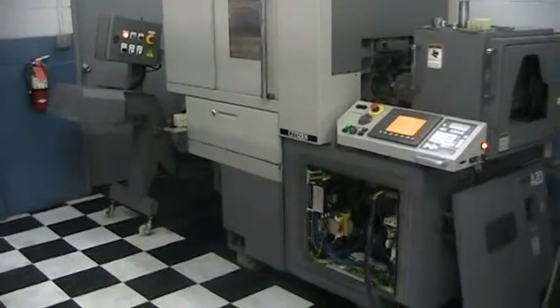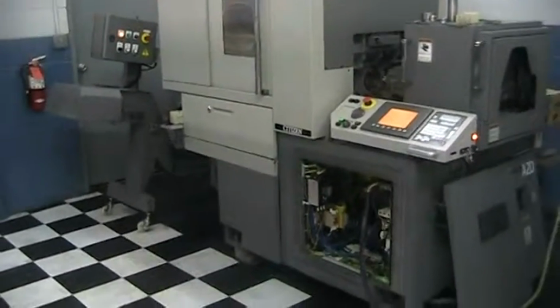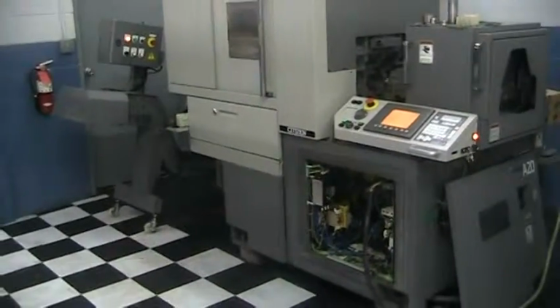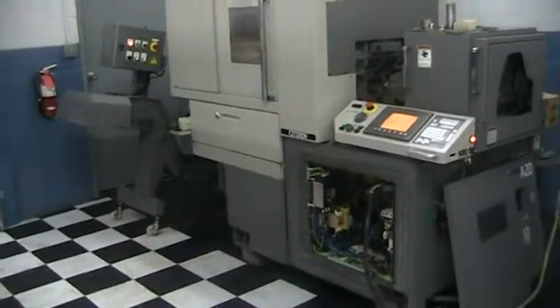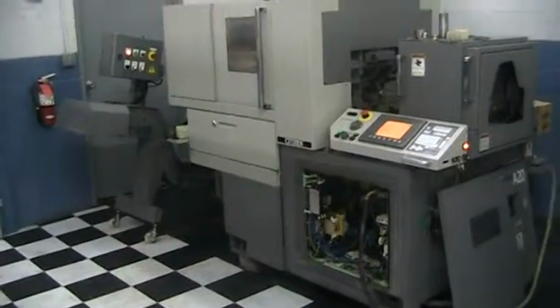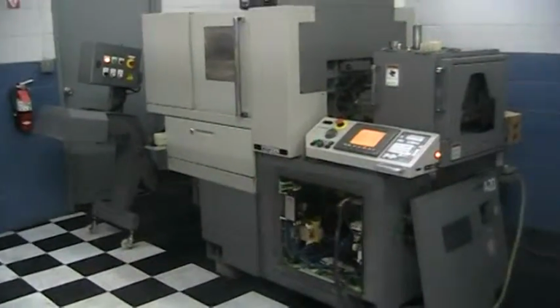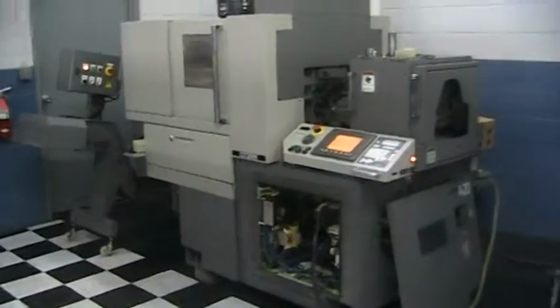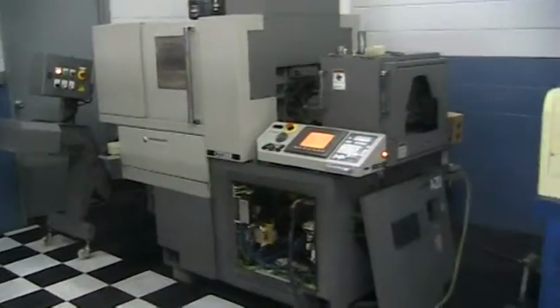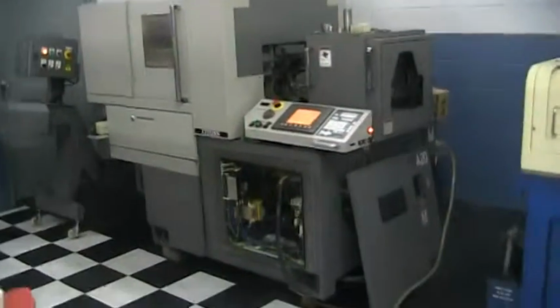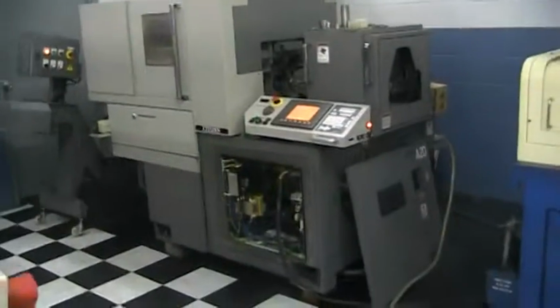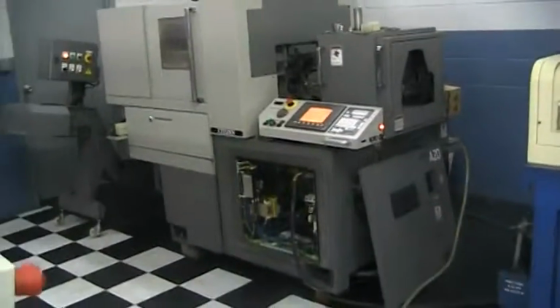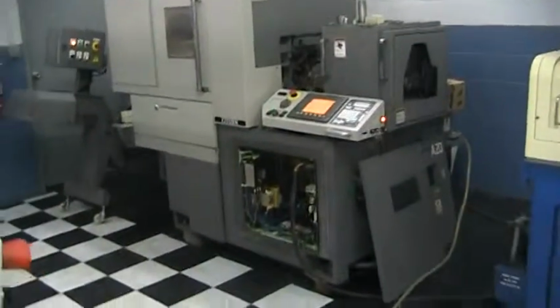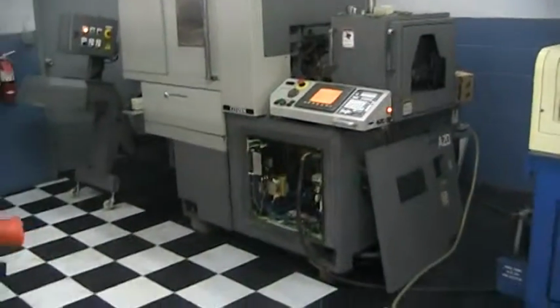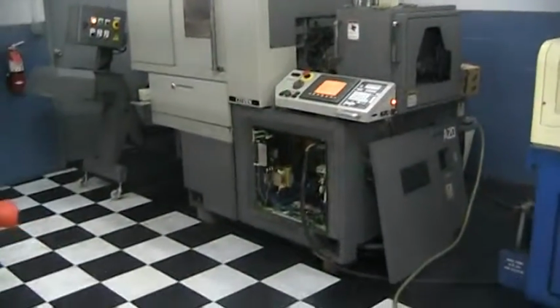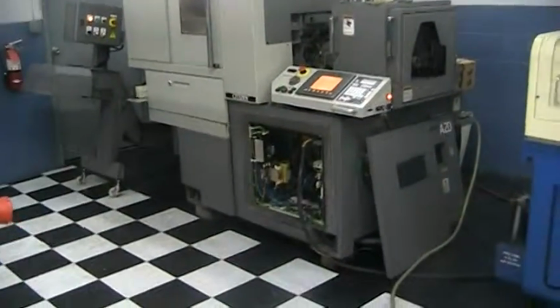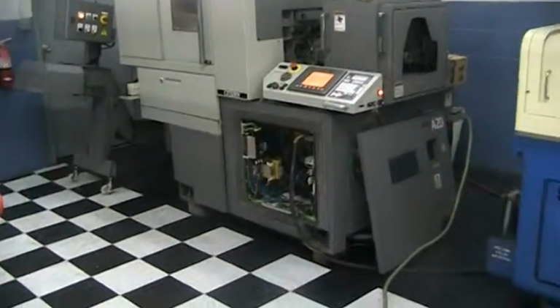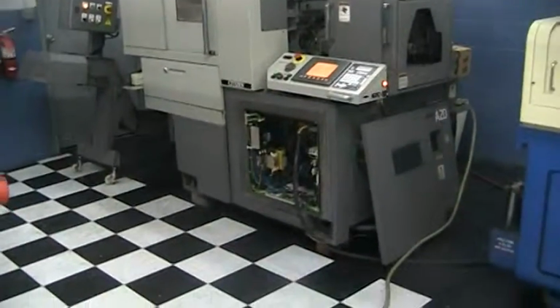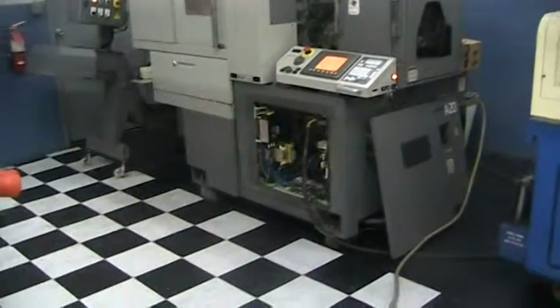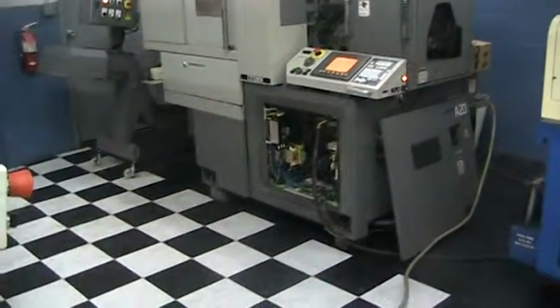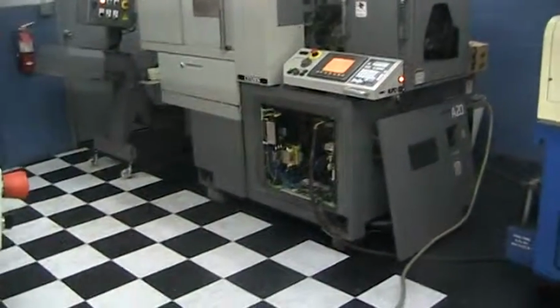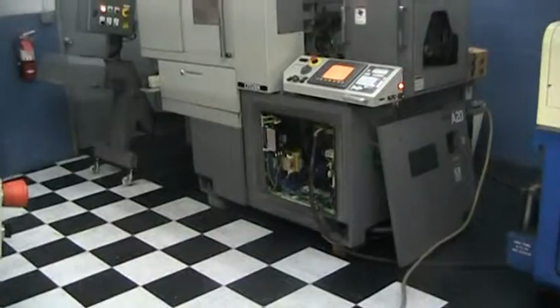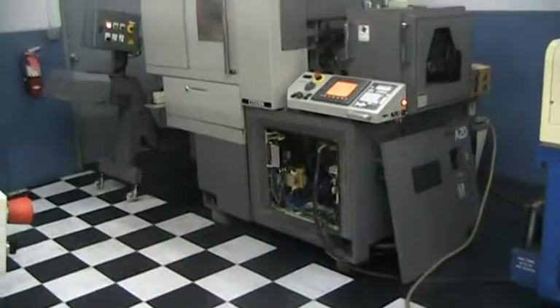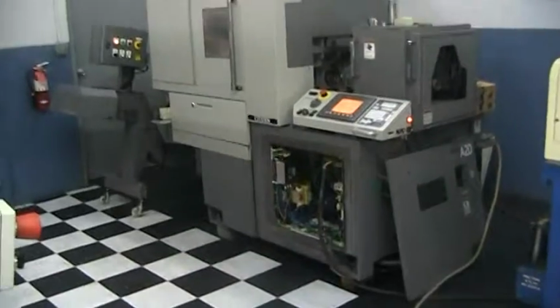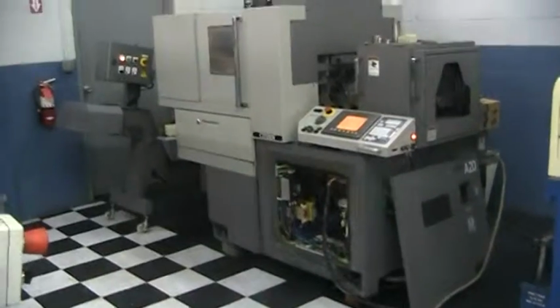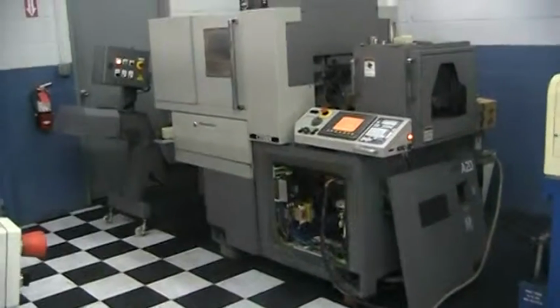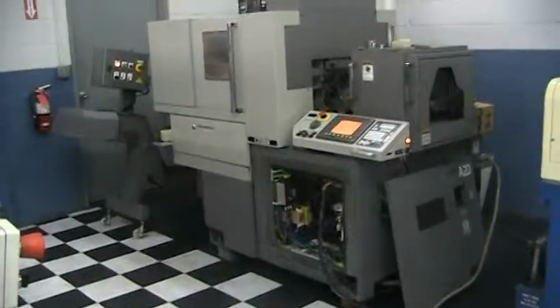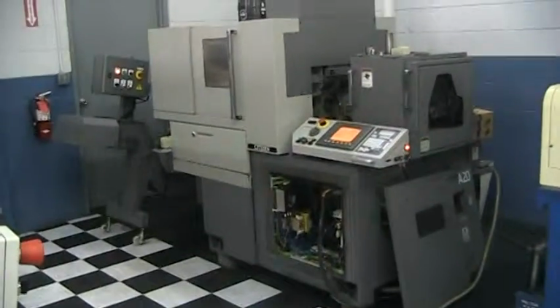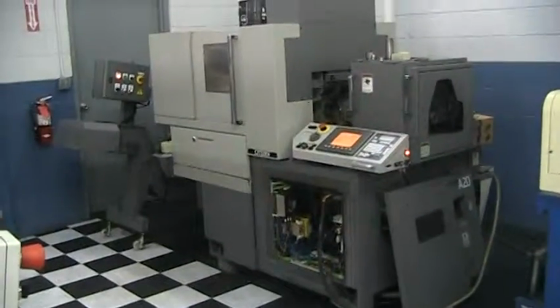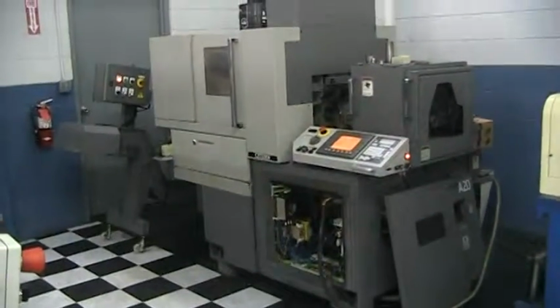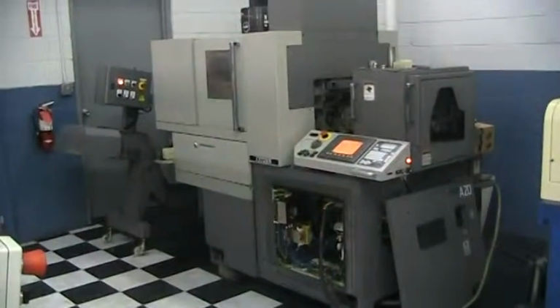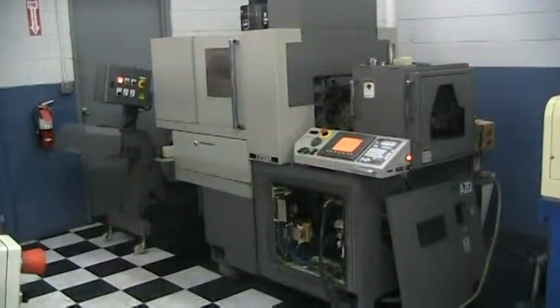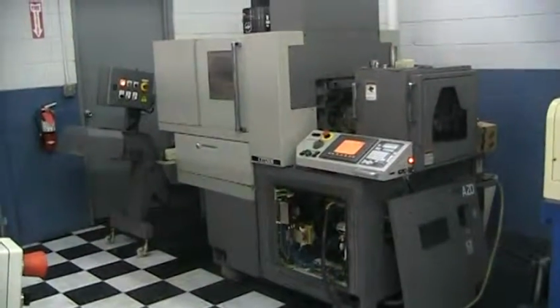This concludes the inspection of the Citizen A20-2008 machine.